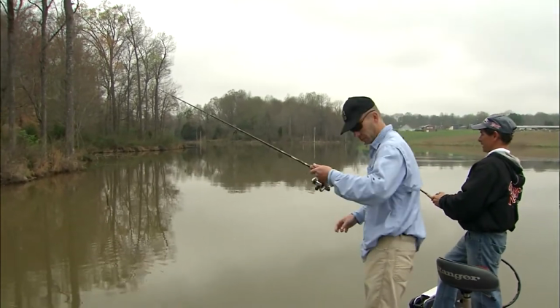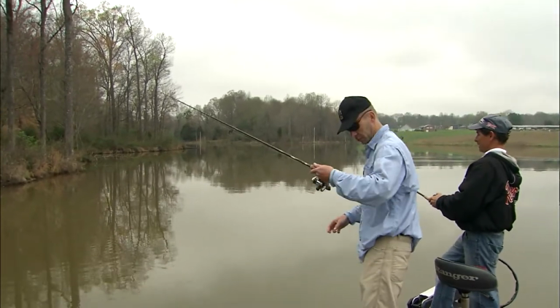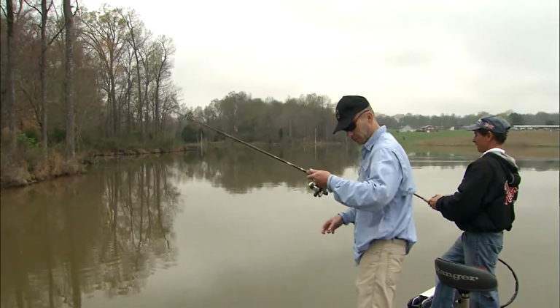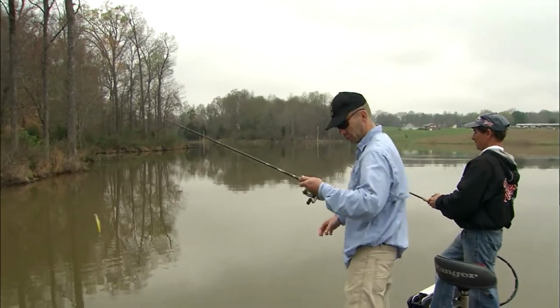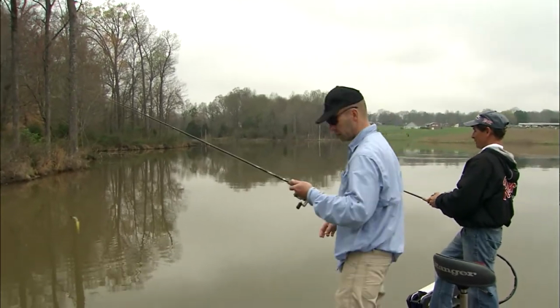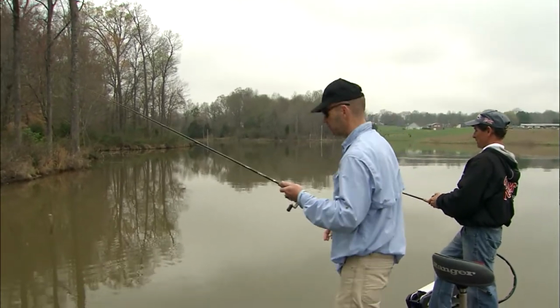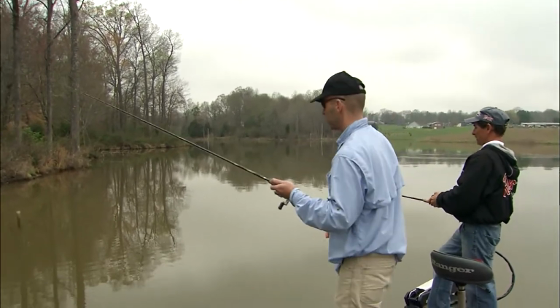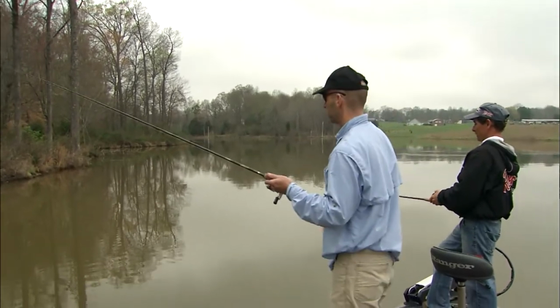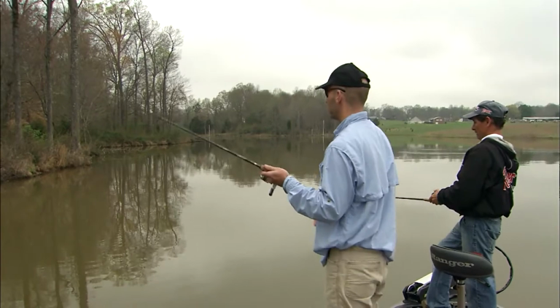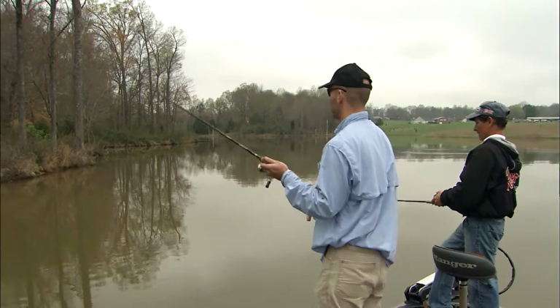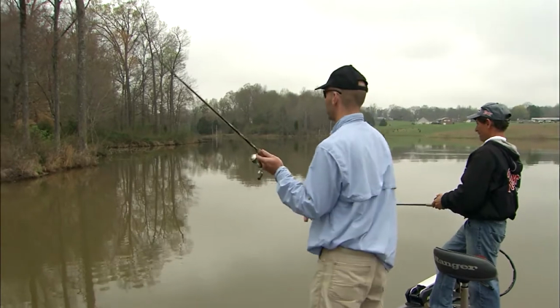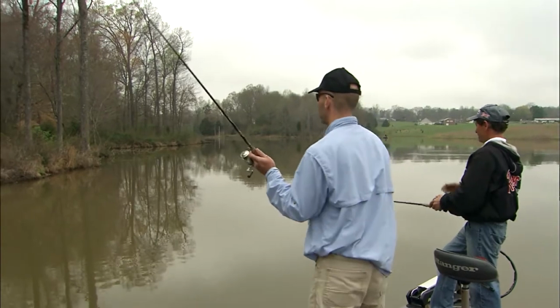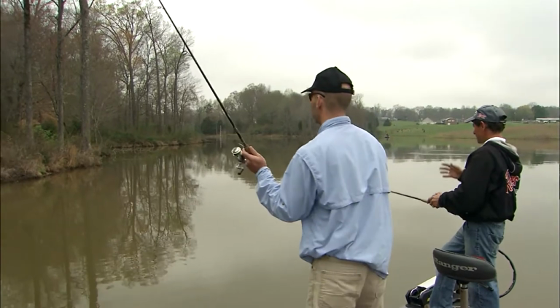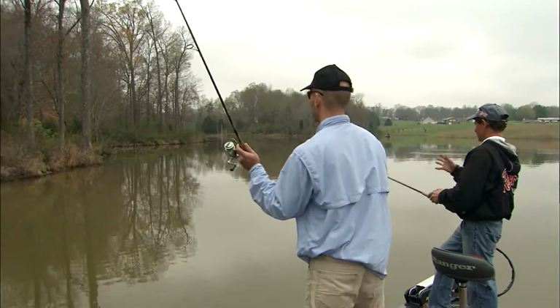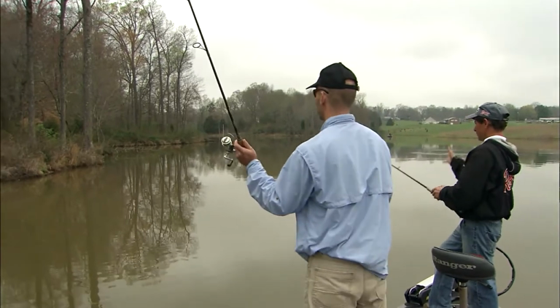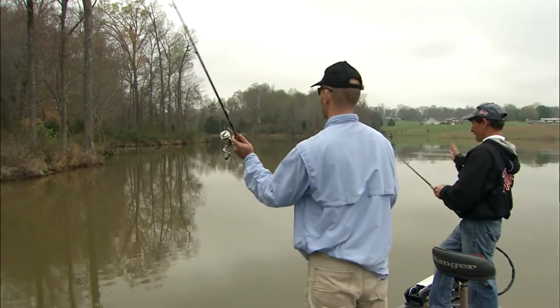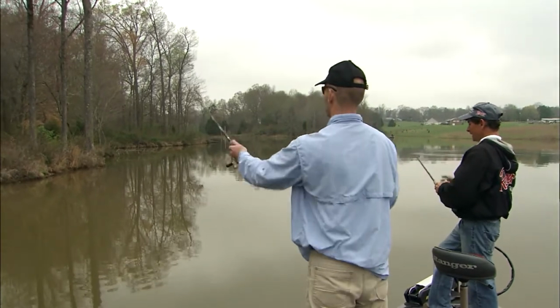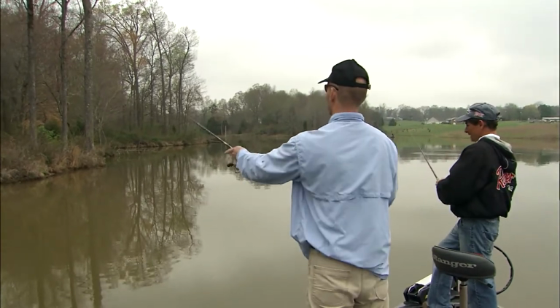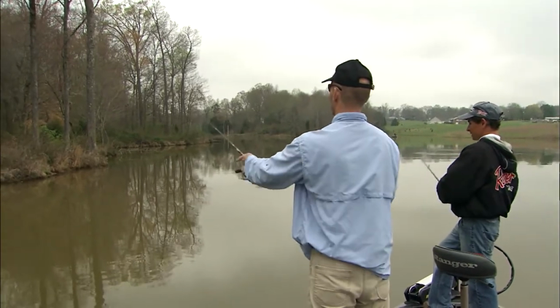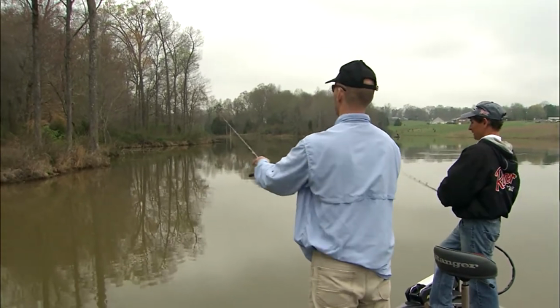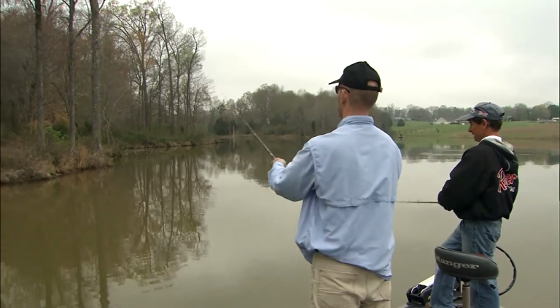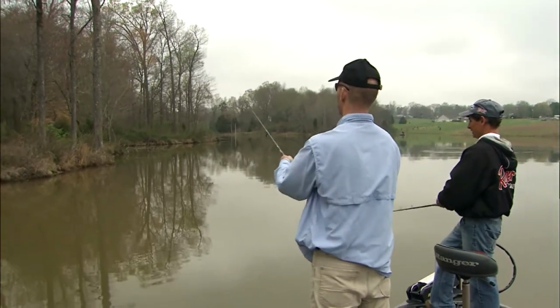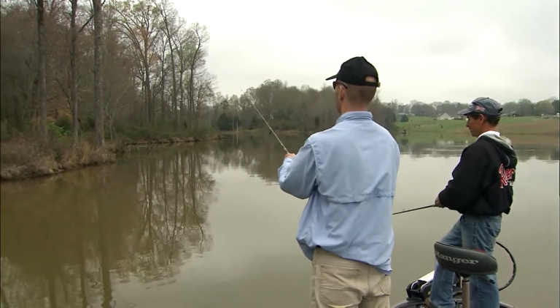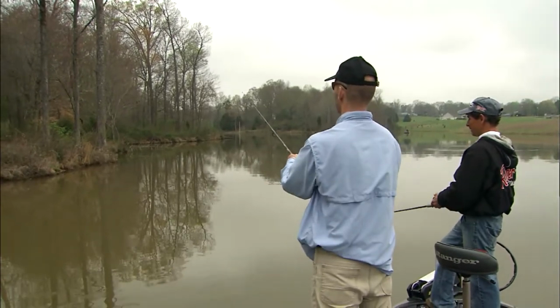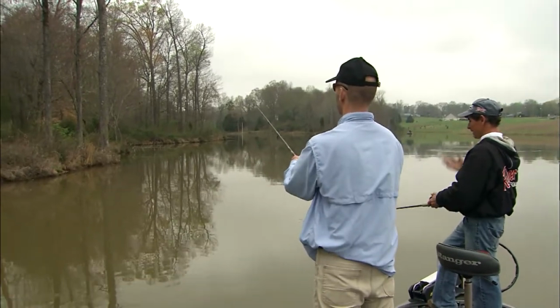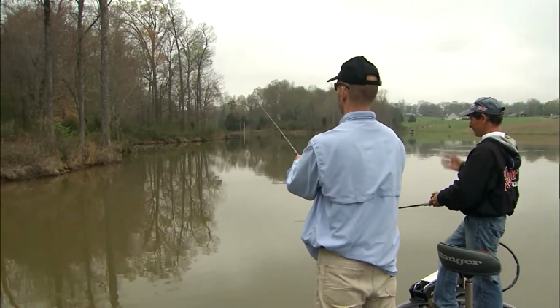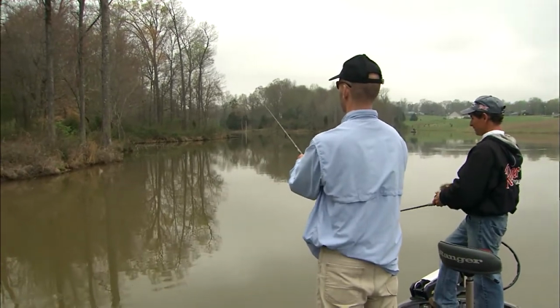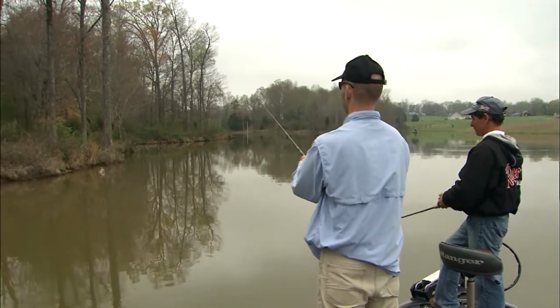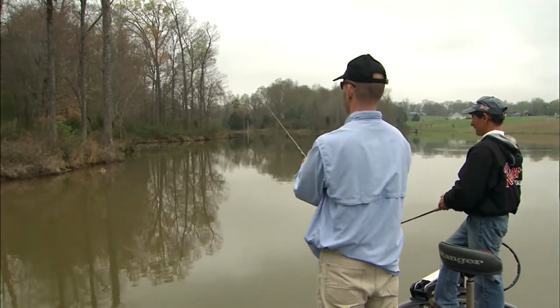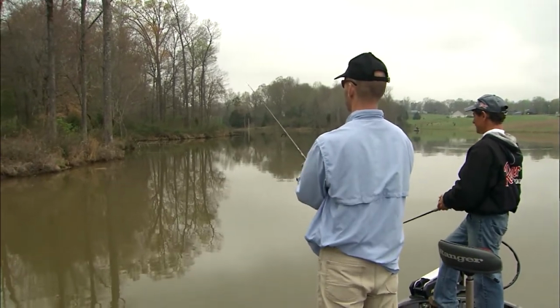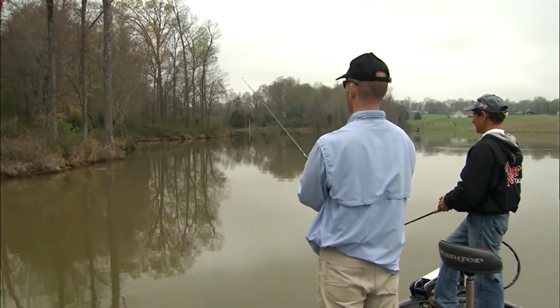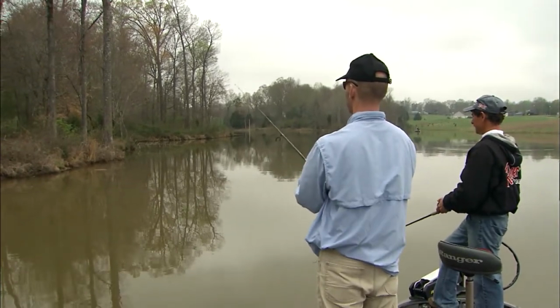The better the terrain is, the better they feel about being there.